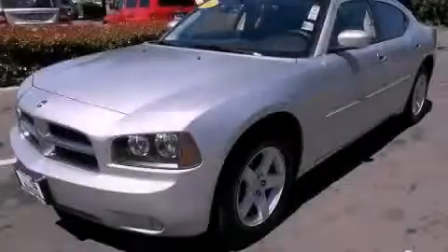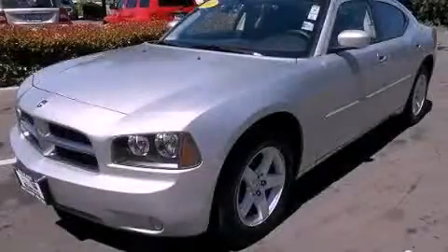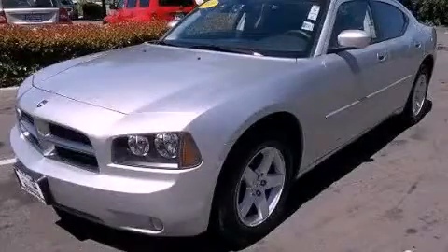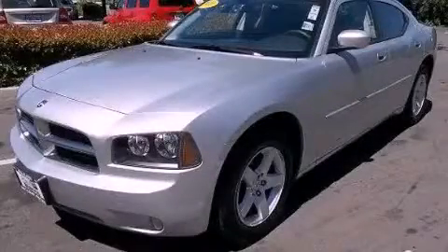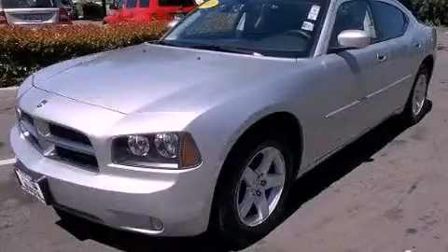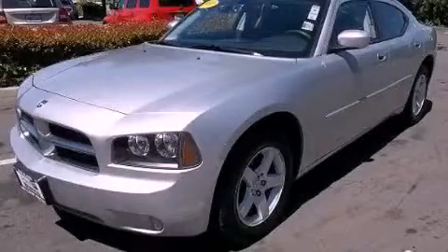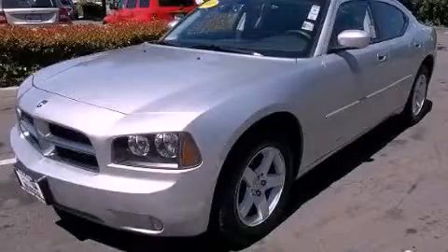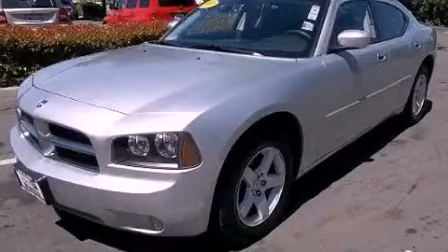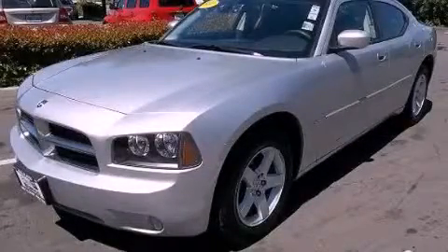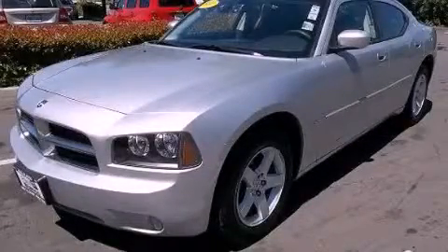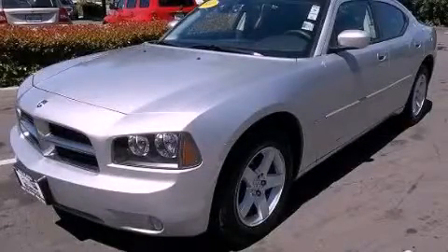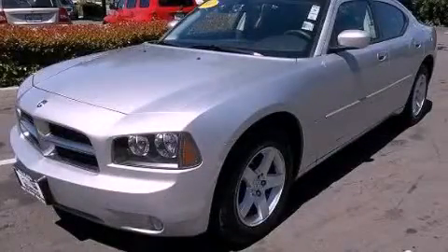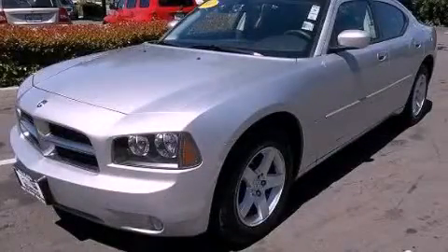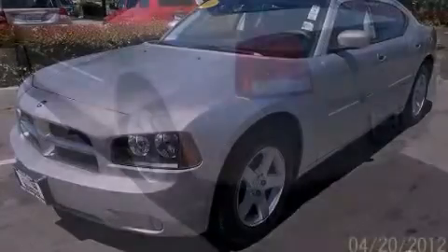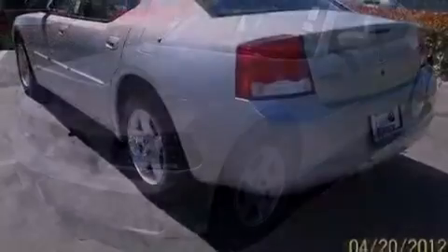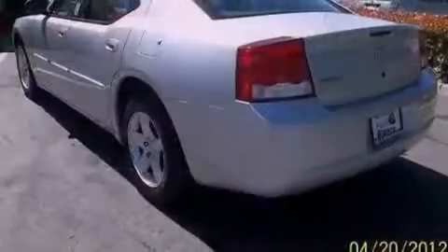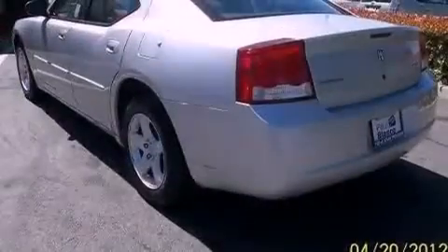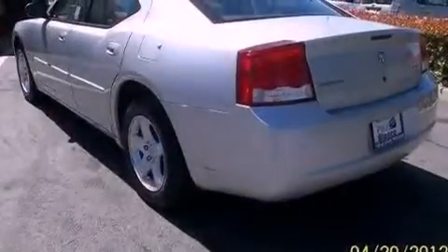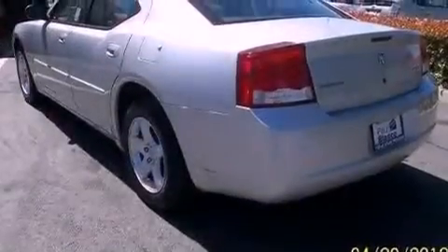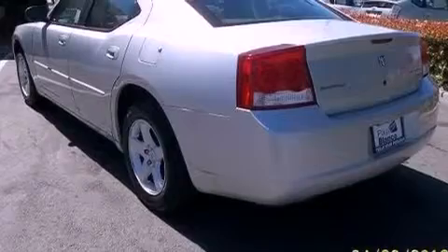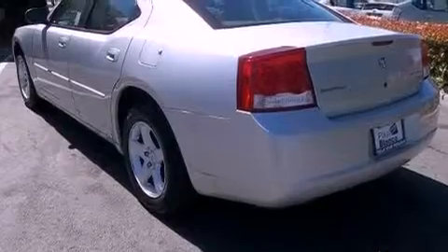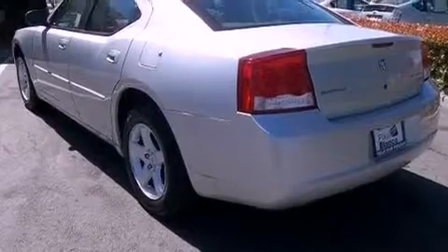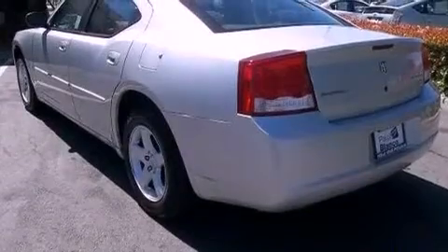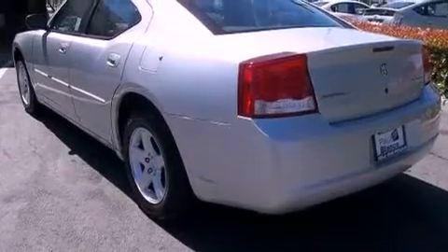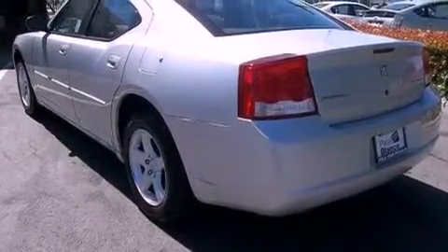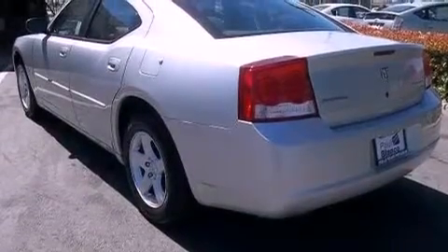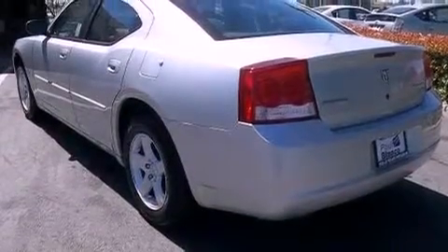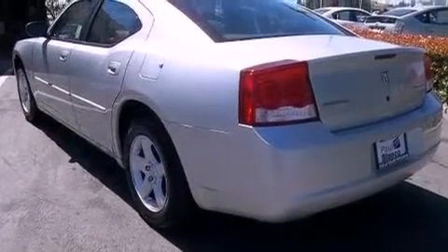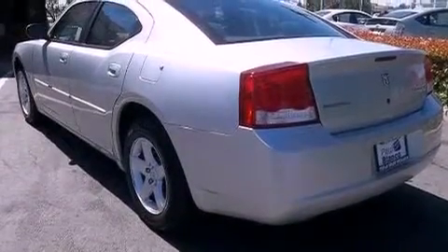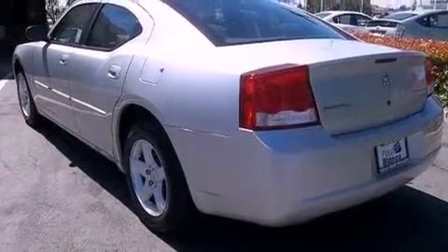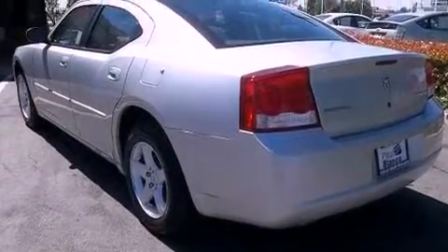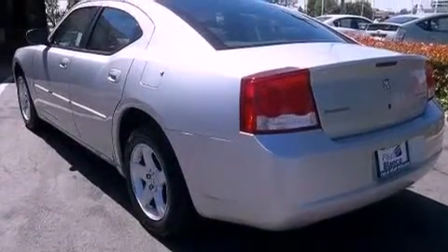This is a 2010 Dodge Charger. It features a six-cylinder engine and a four-speed automatic transmission.